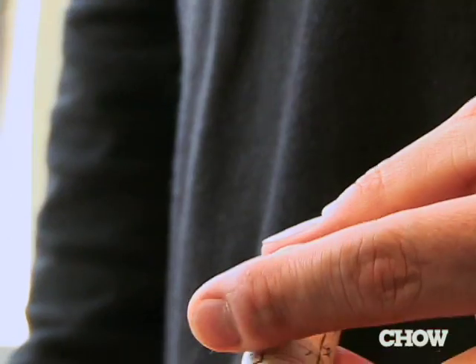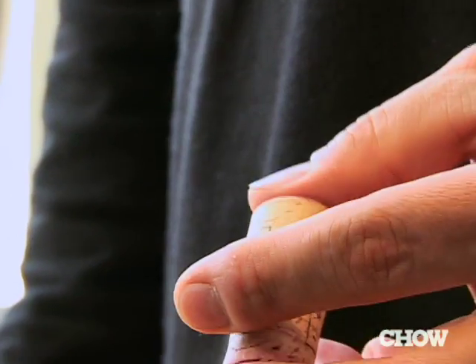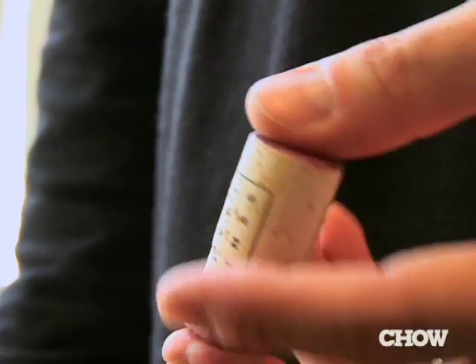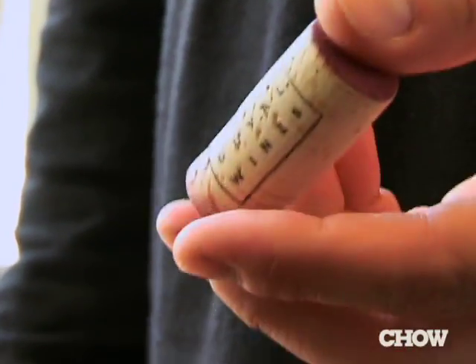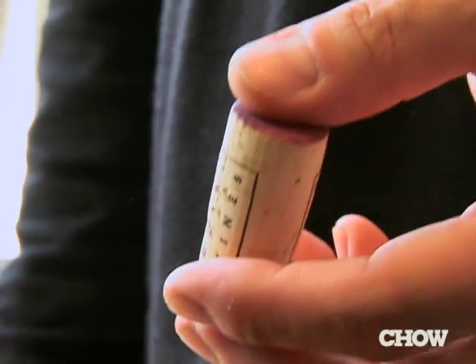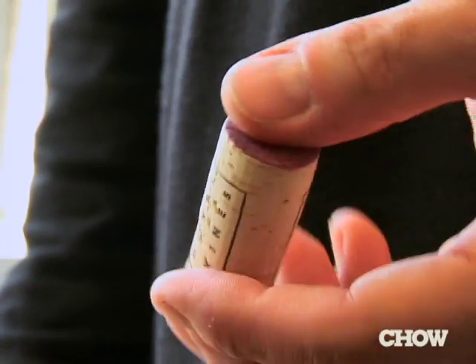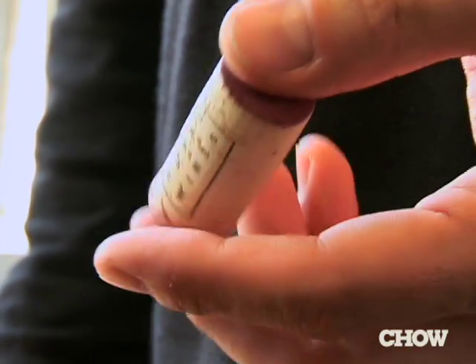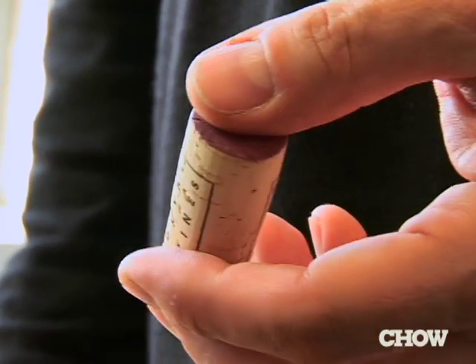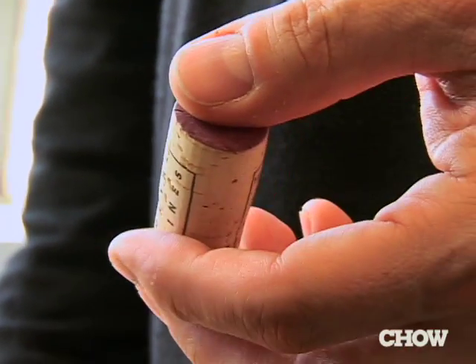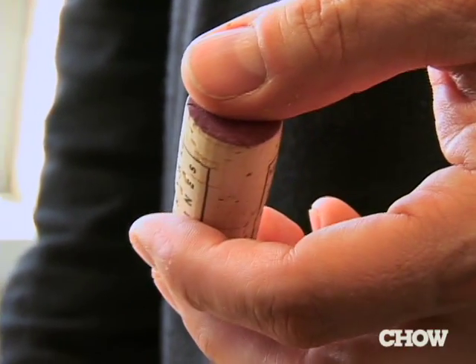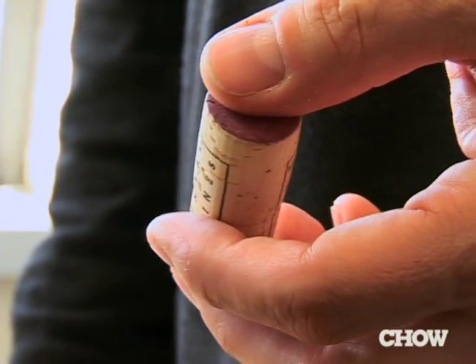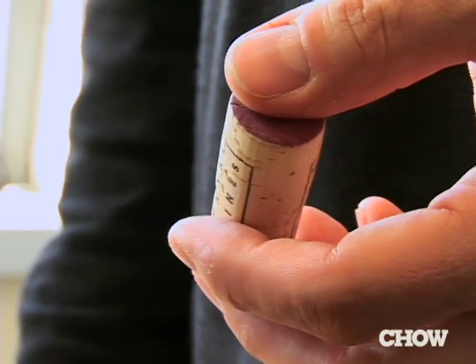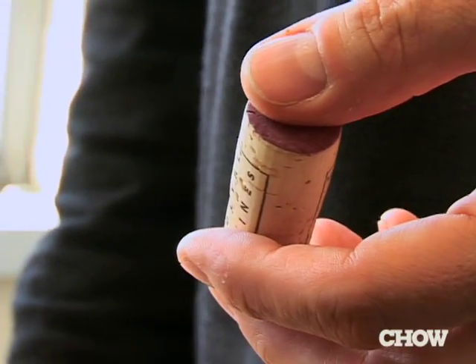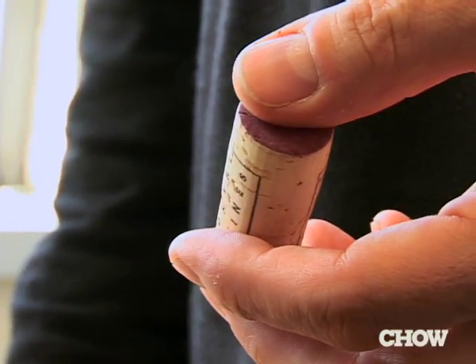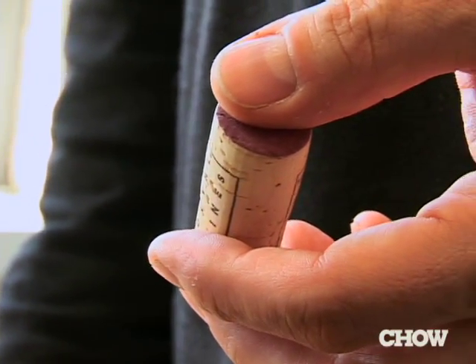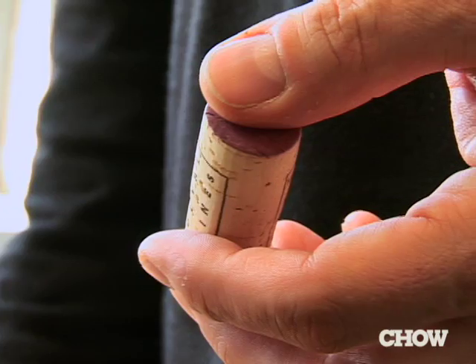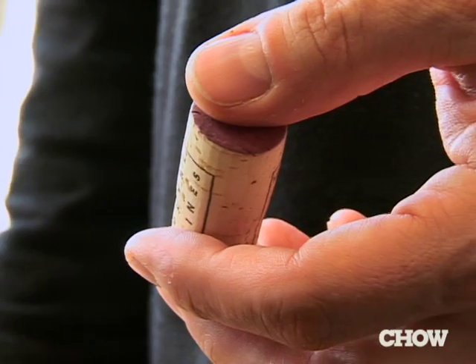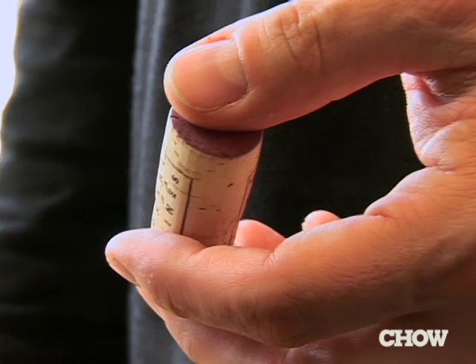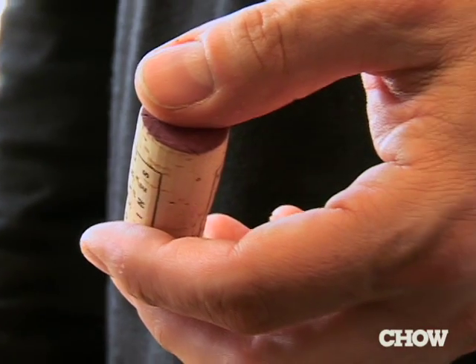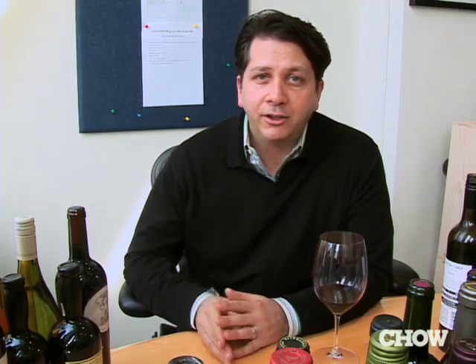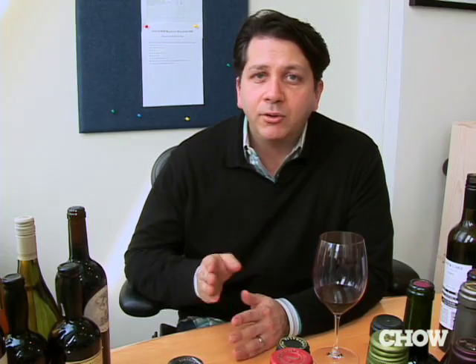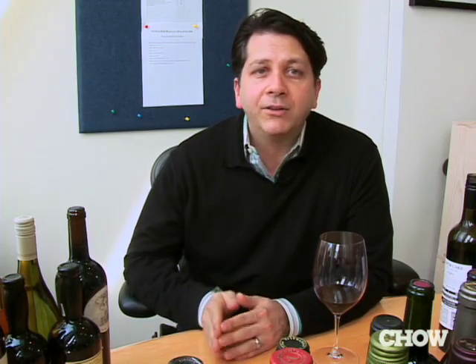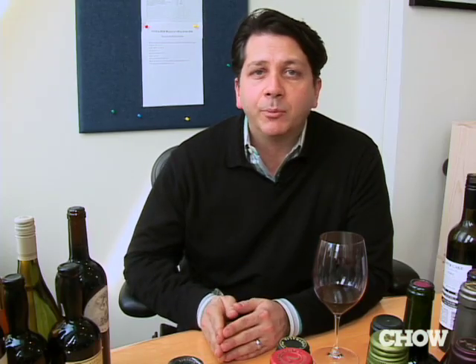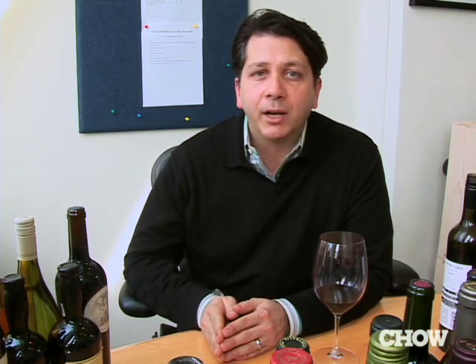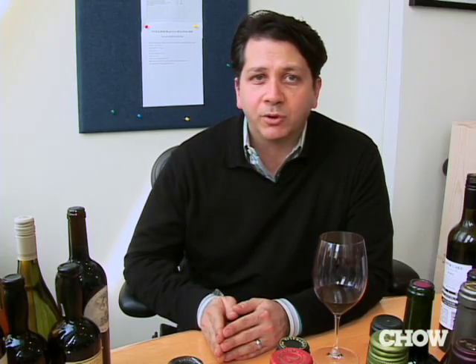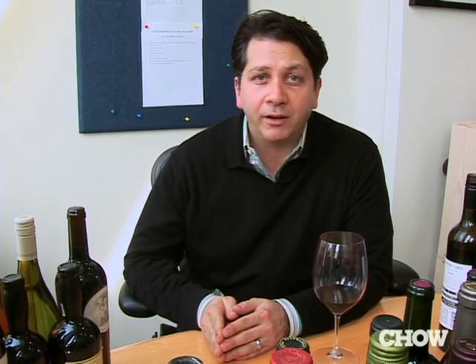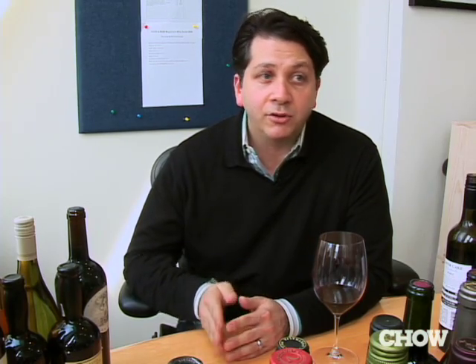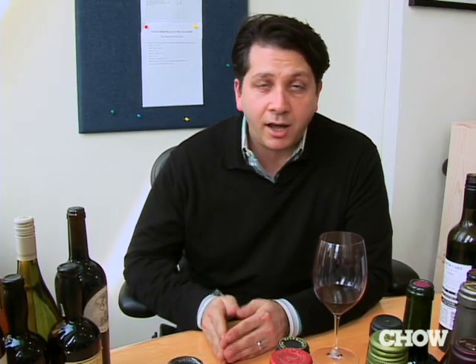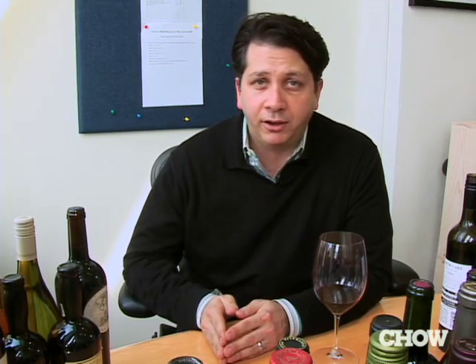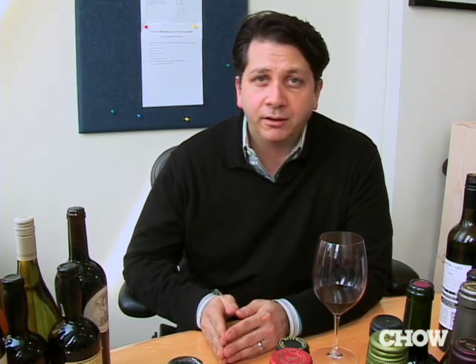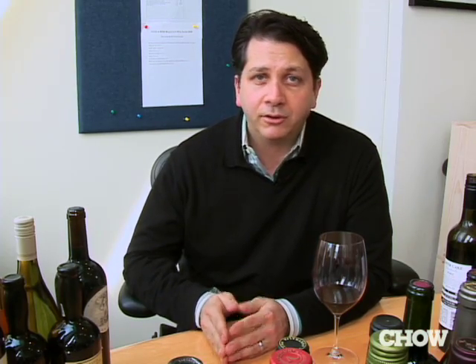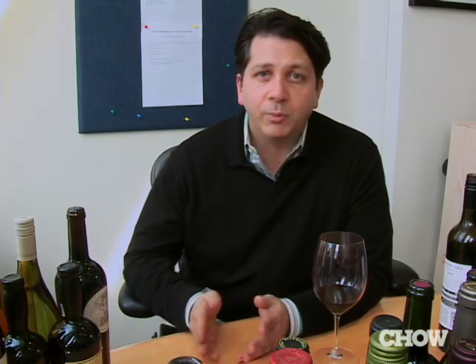If the cork looks fine, look at it, thank the wine steward, and be on with your glass of wine. You do not even need to pick it up or smell it. There's nothing to smell.